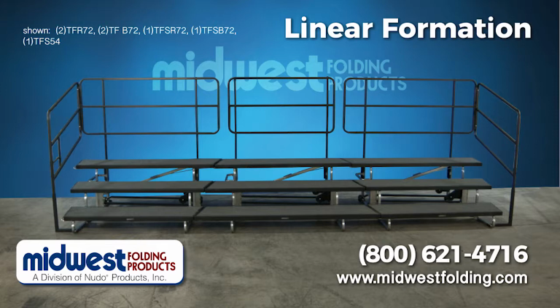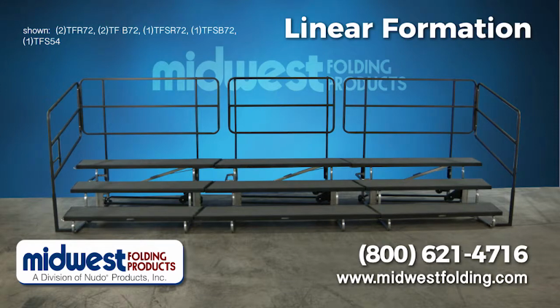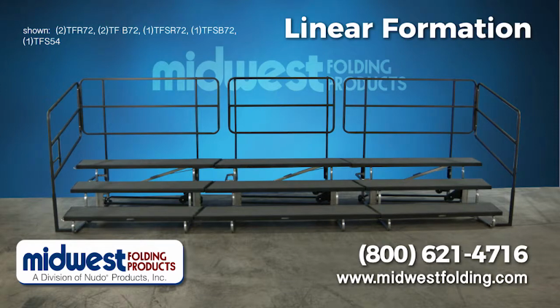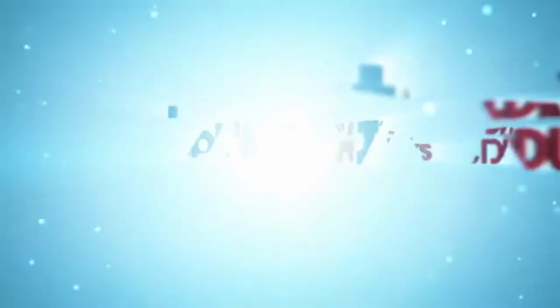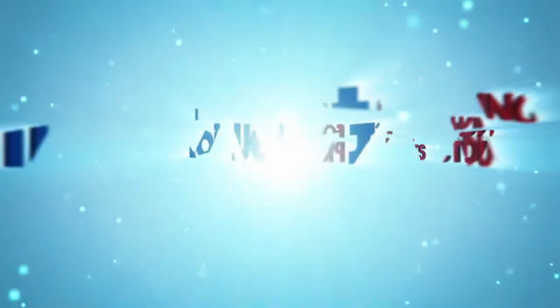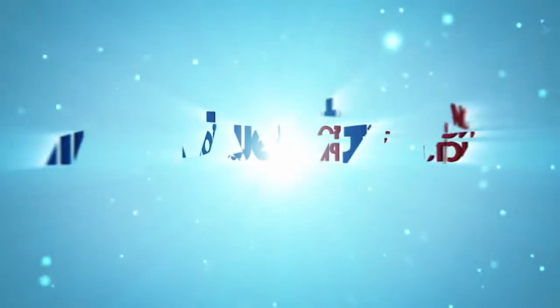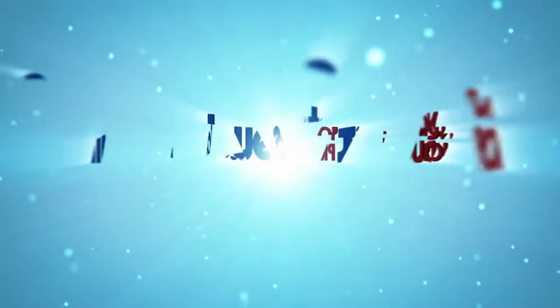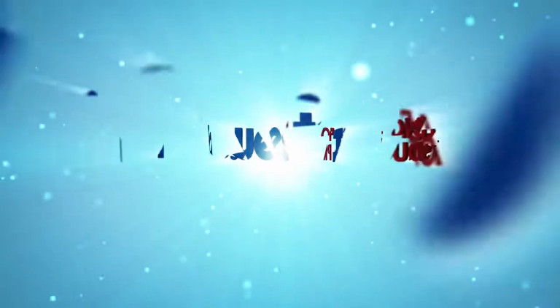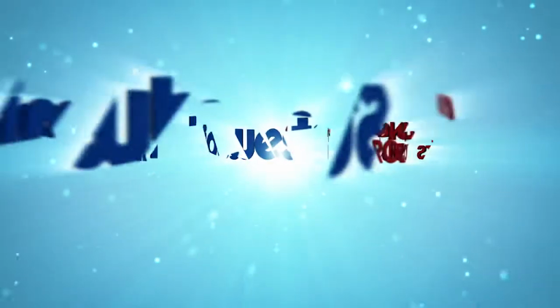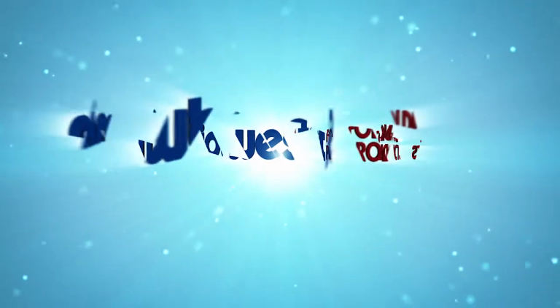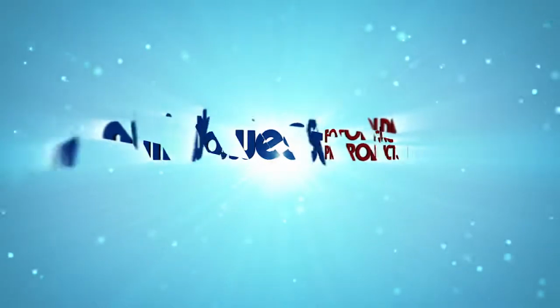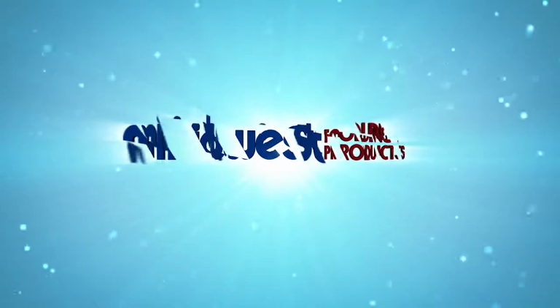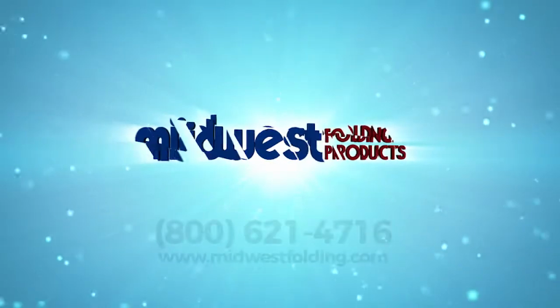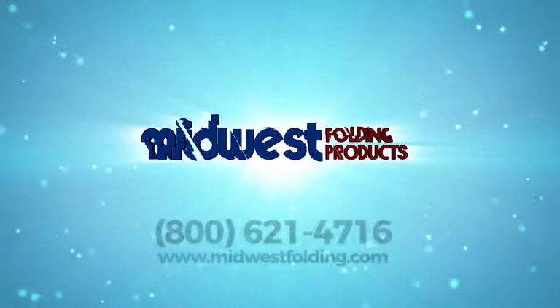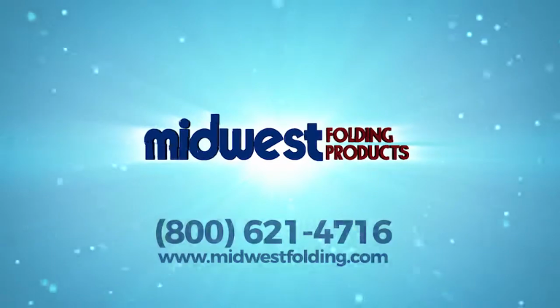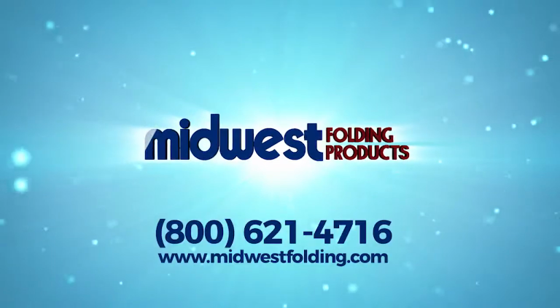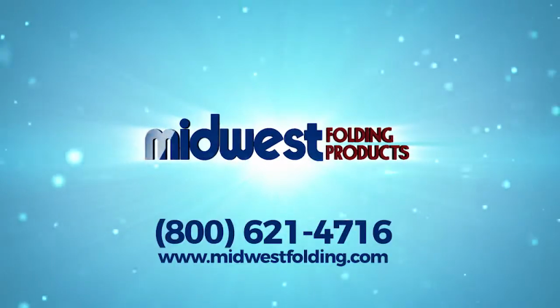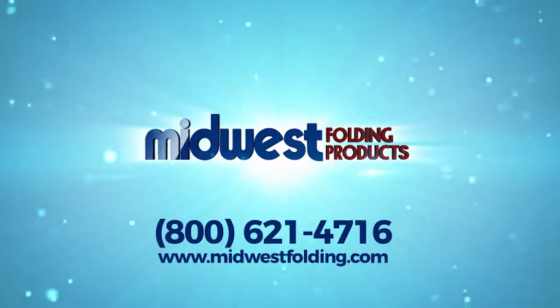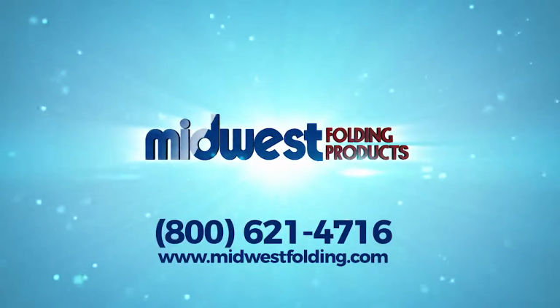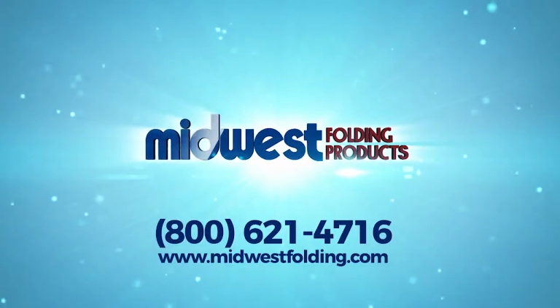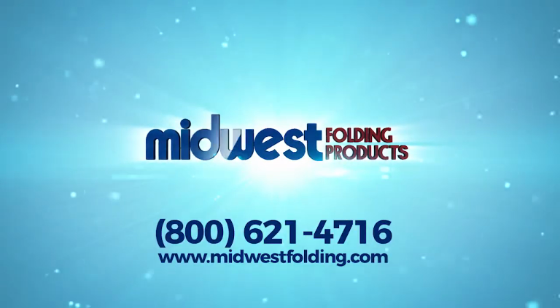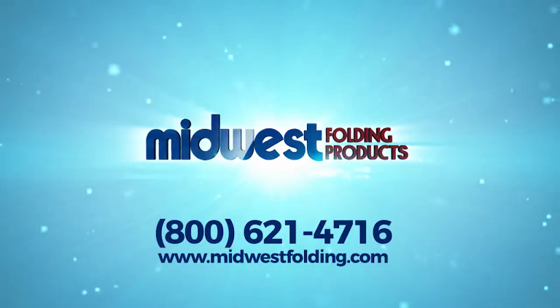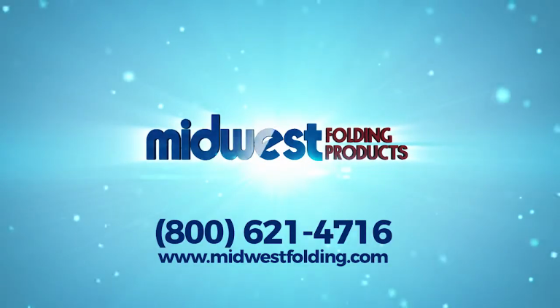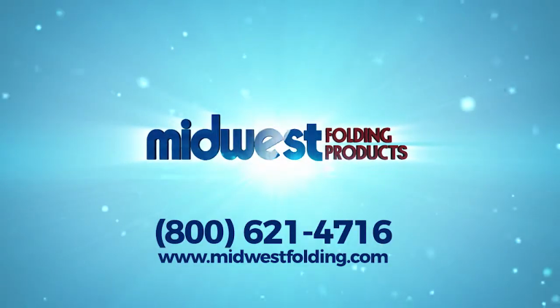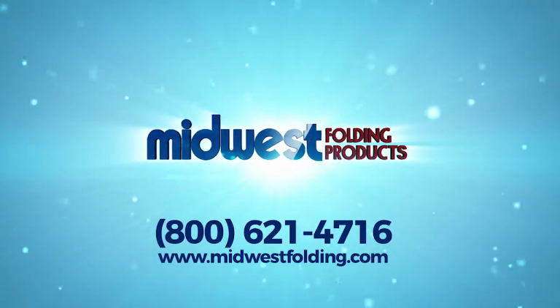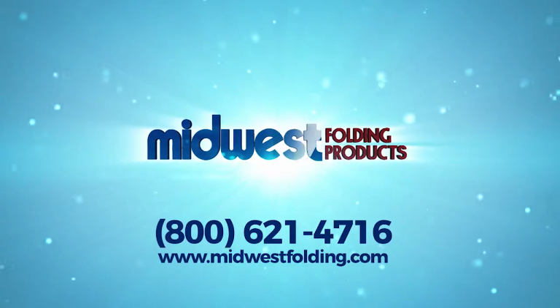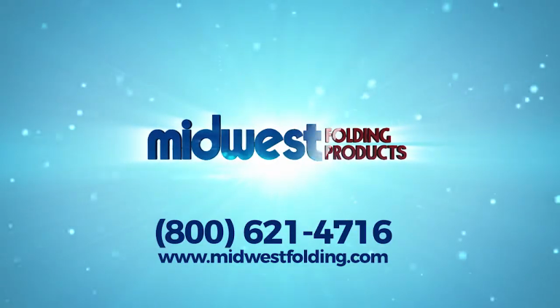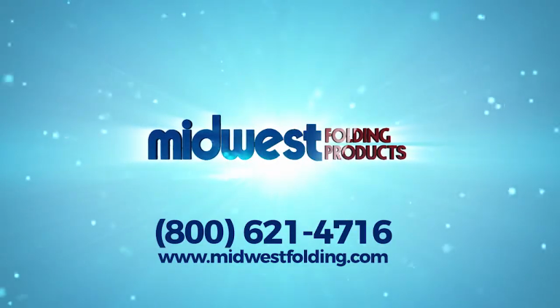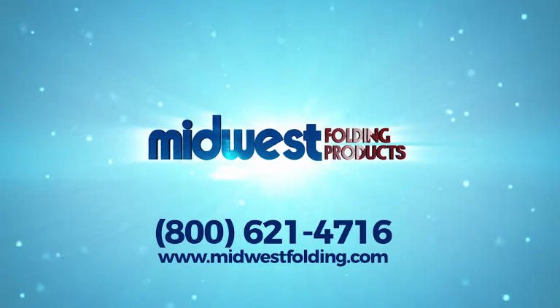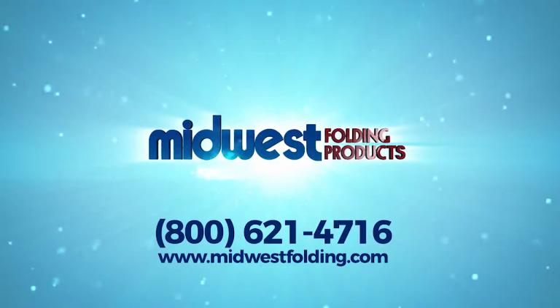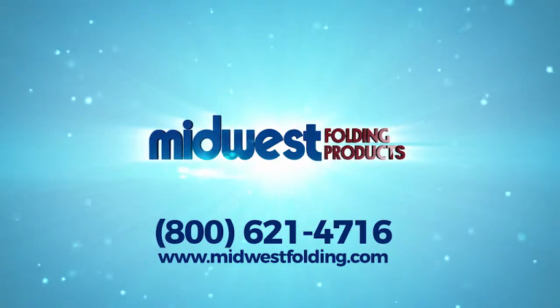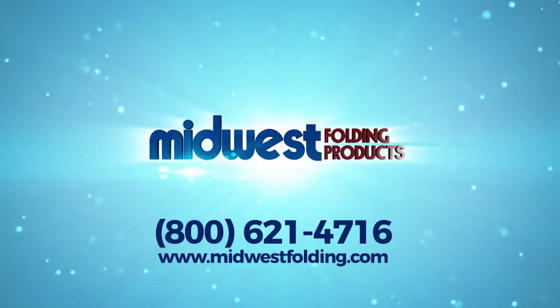For more information on the Transfold Coral Riser, please contact Midwest Folding Products today.